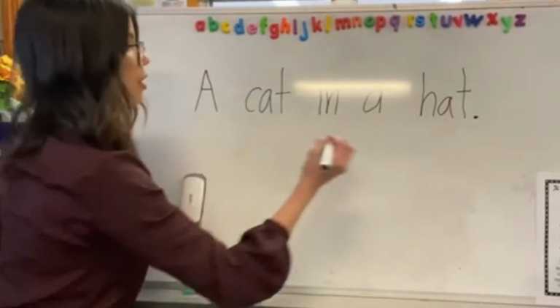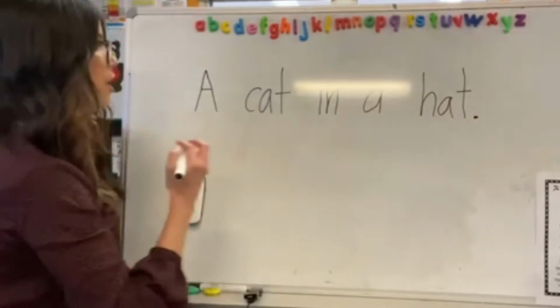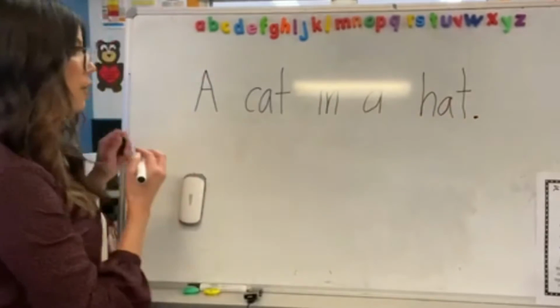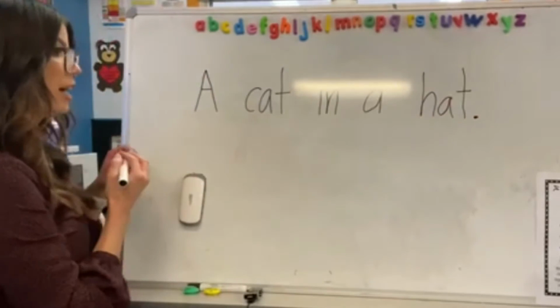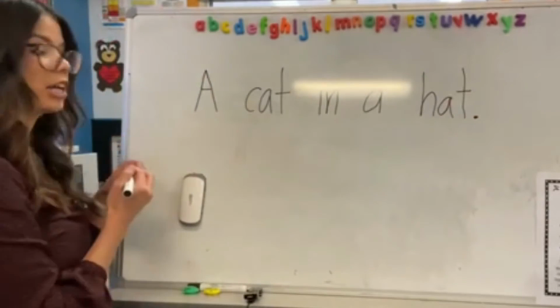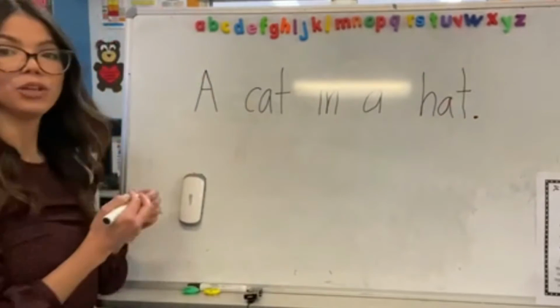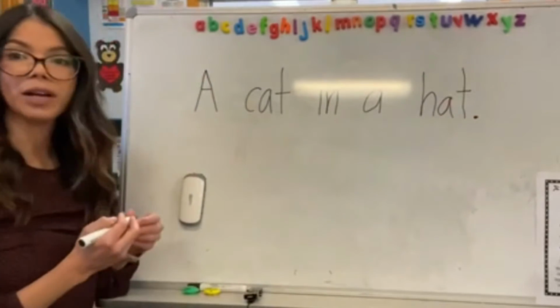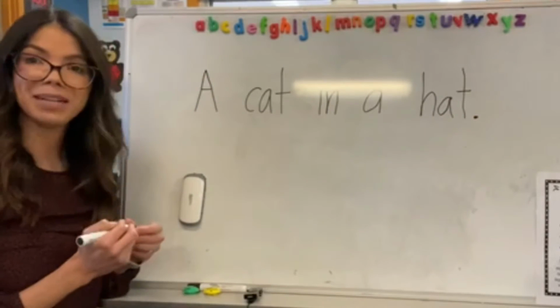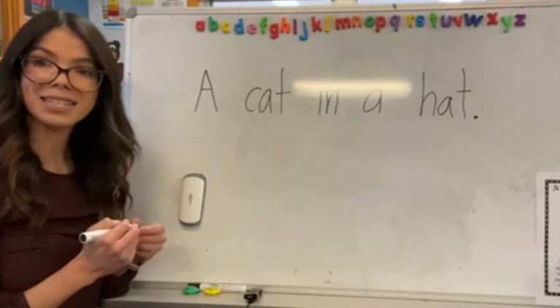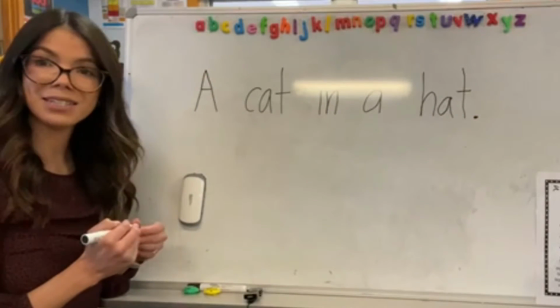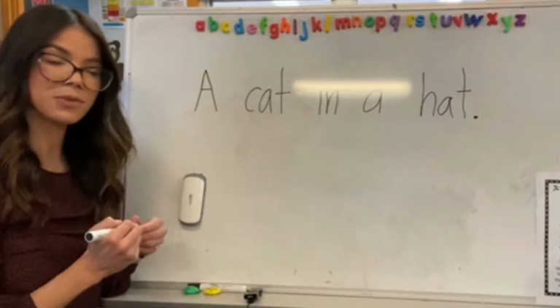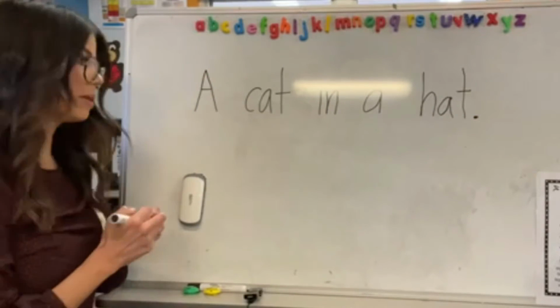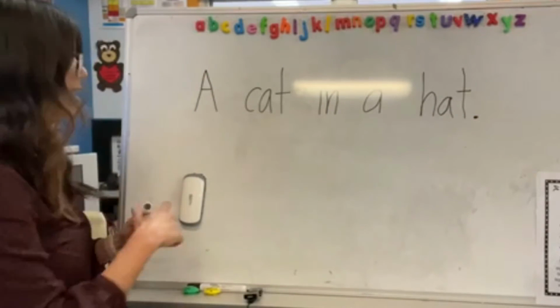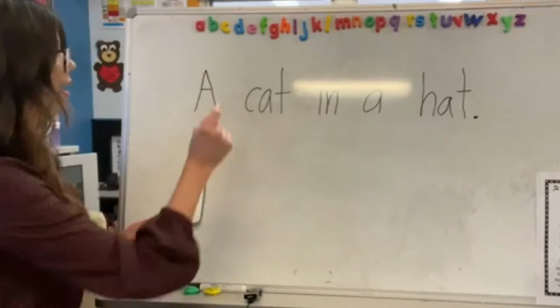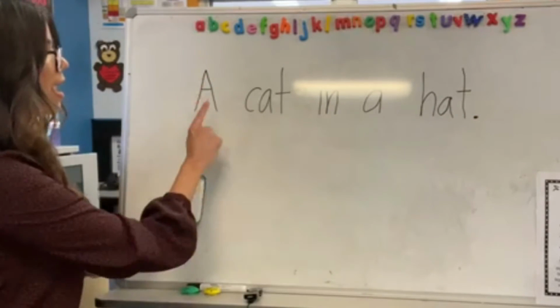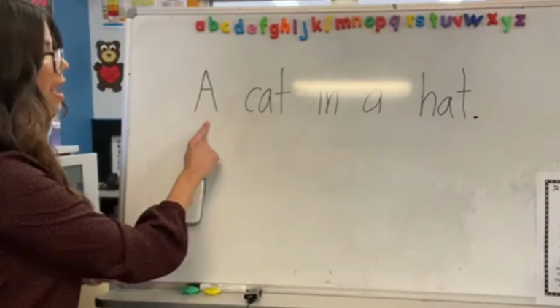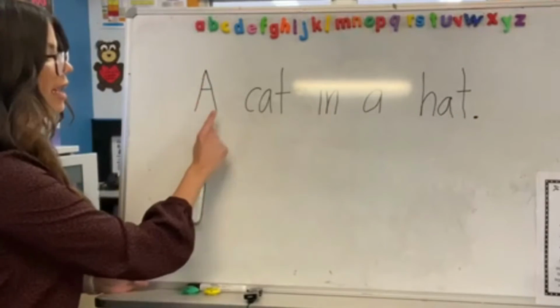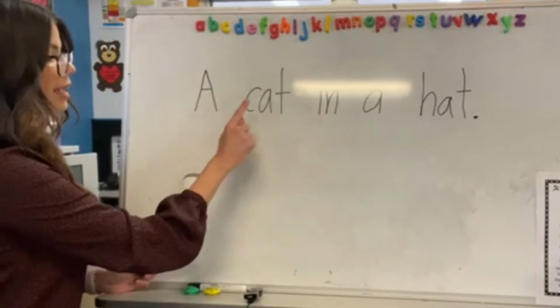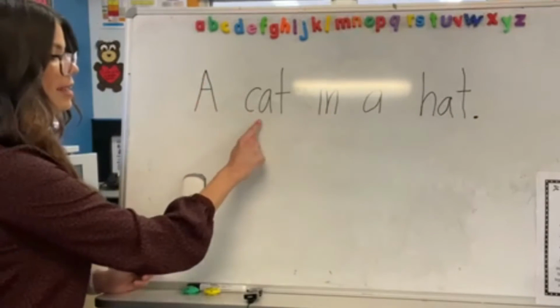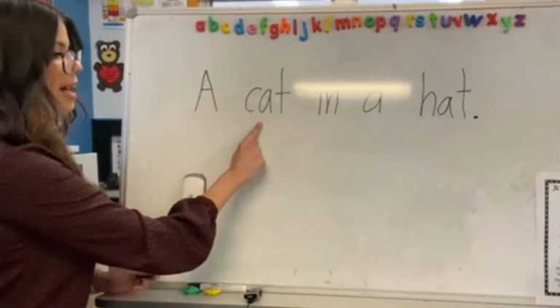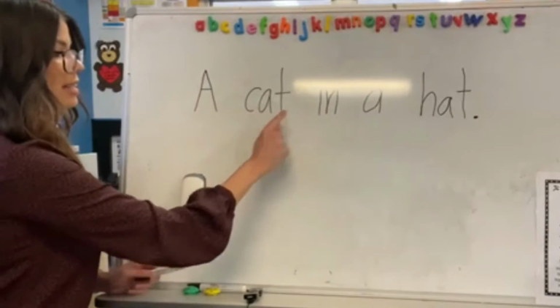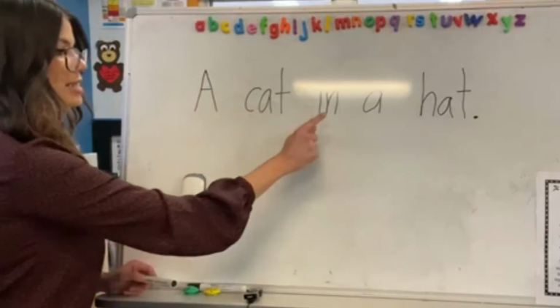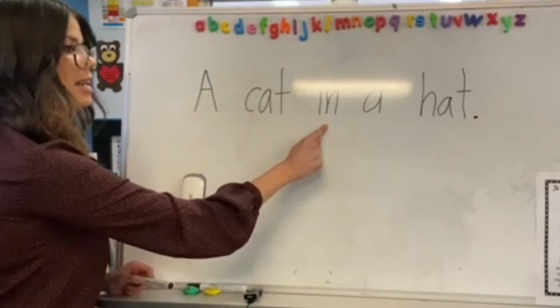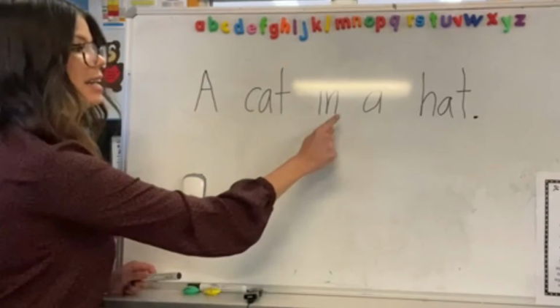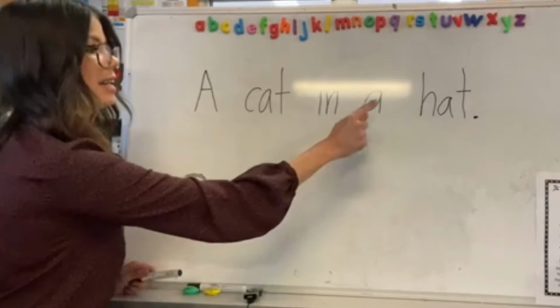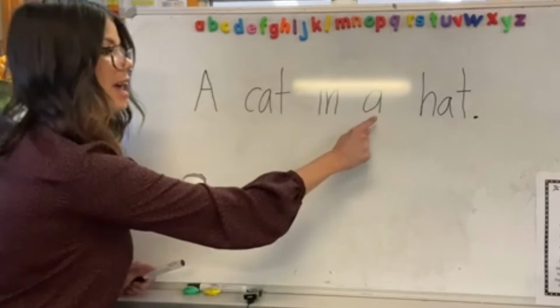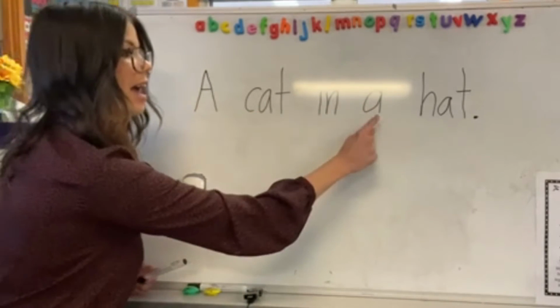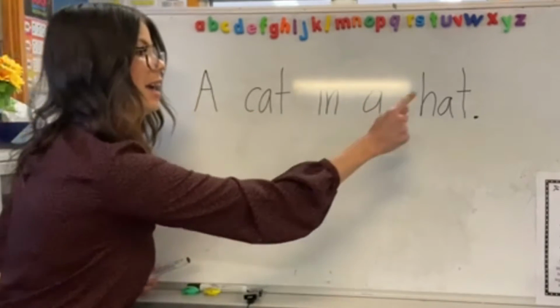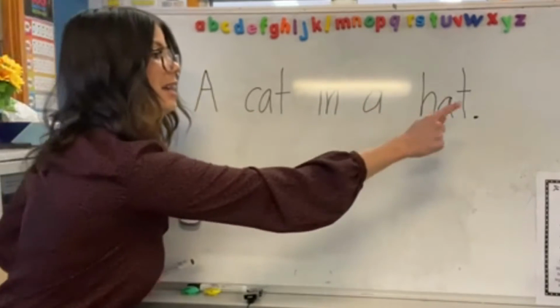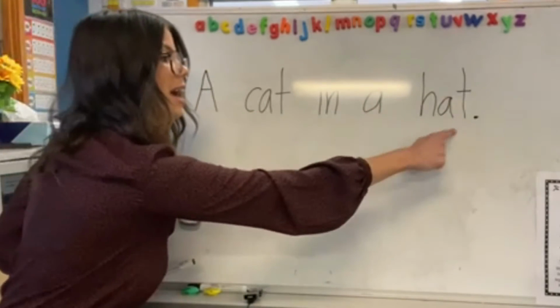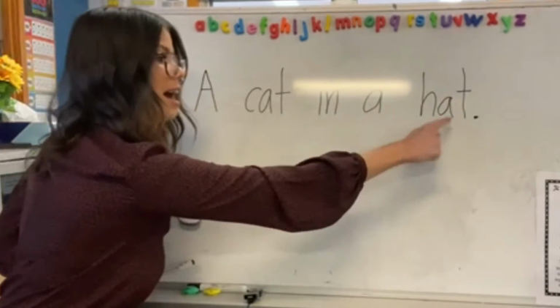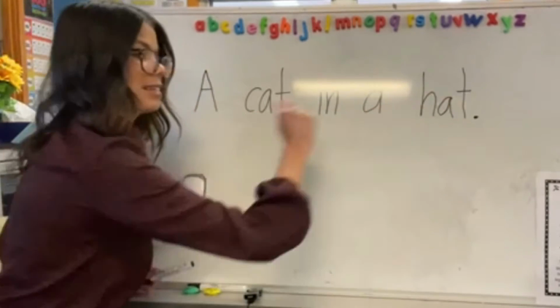All right, can you read my sentence with me? A cat in a hat.